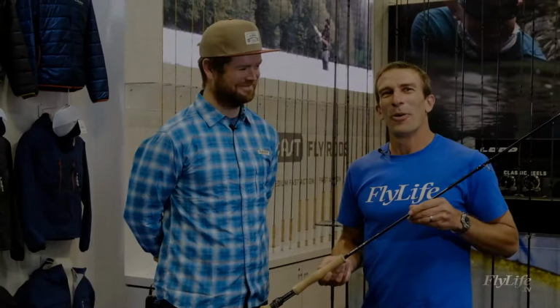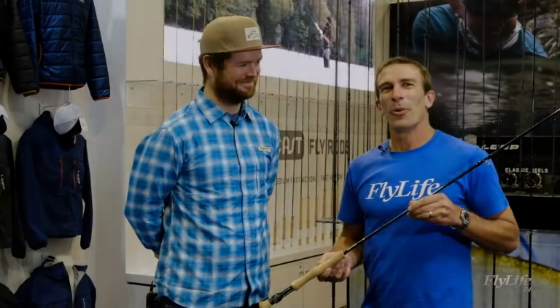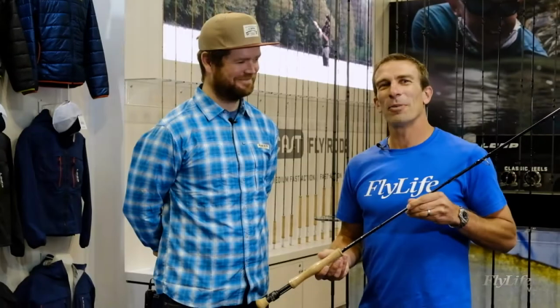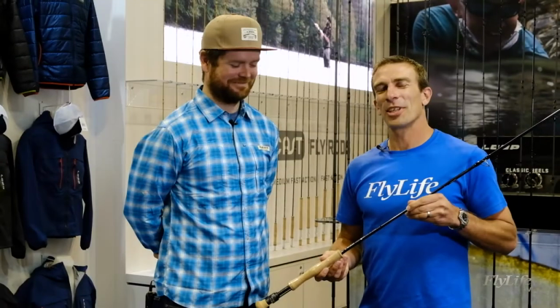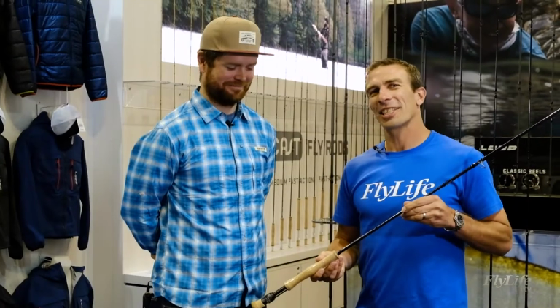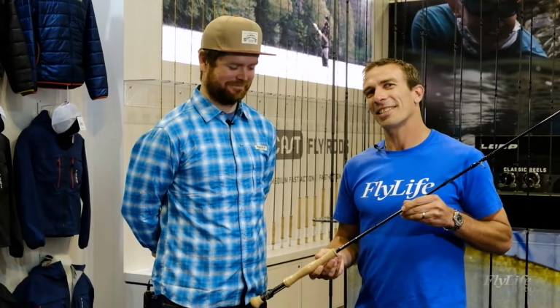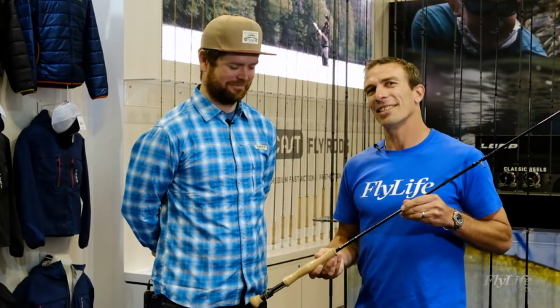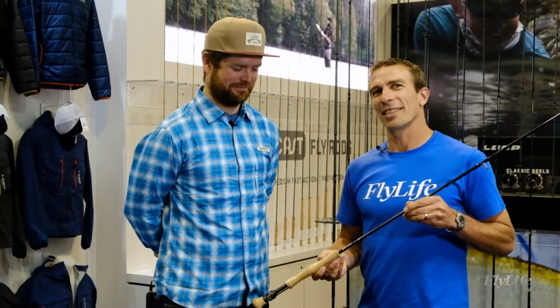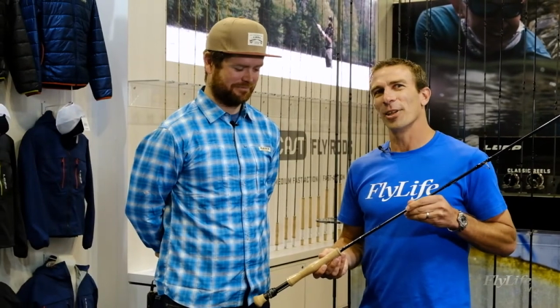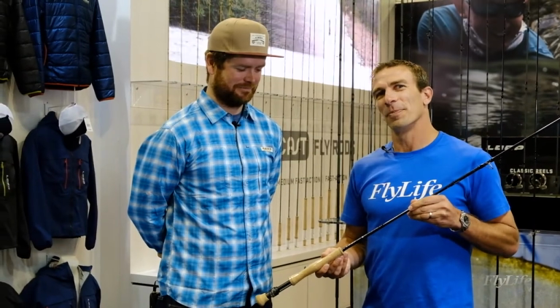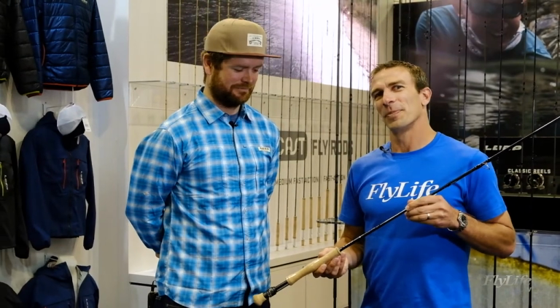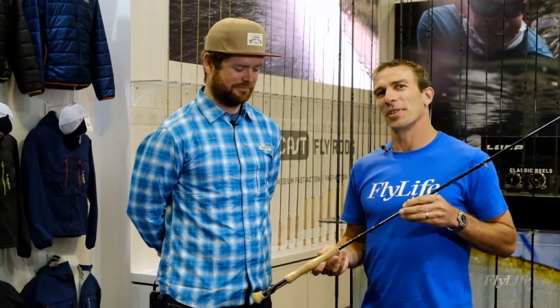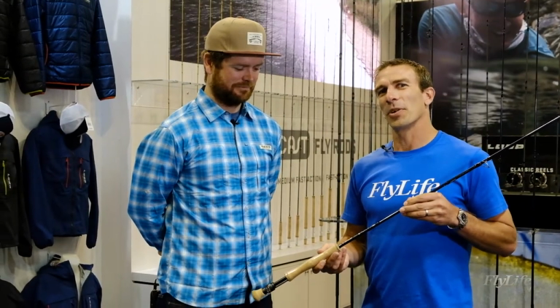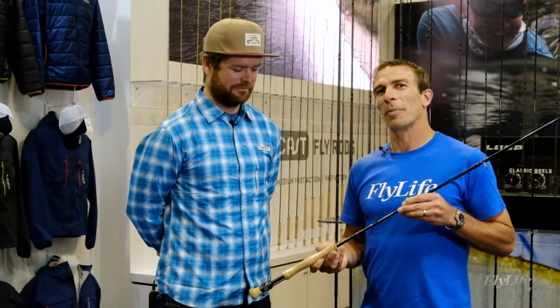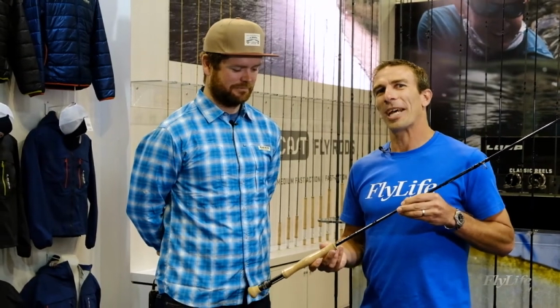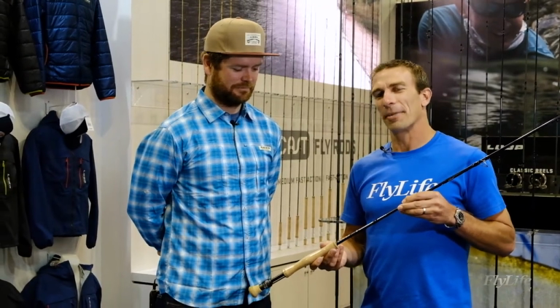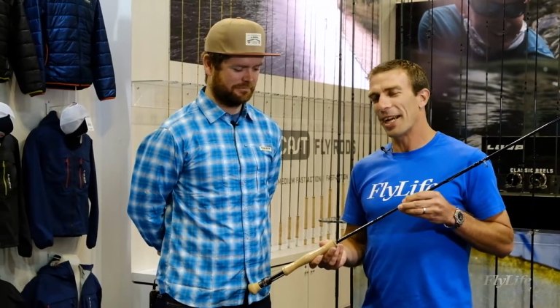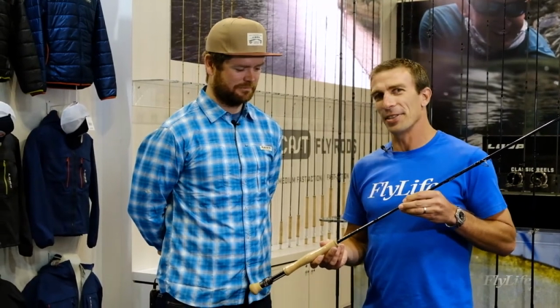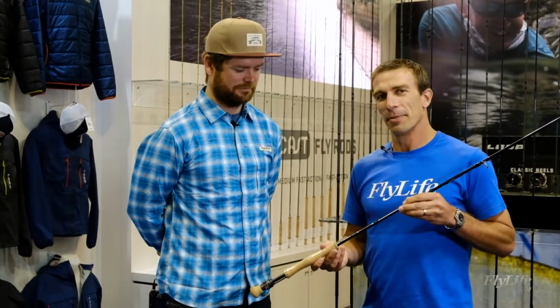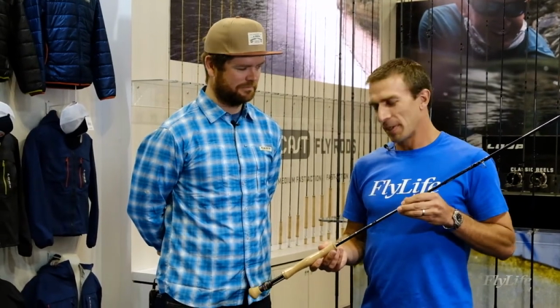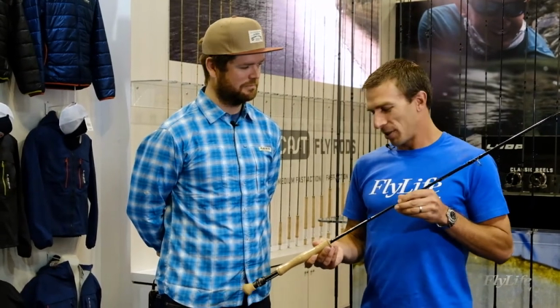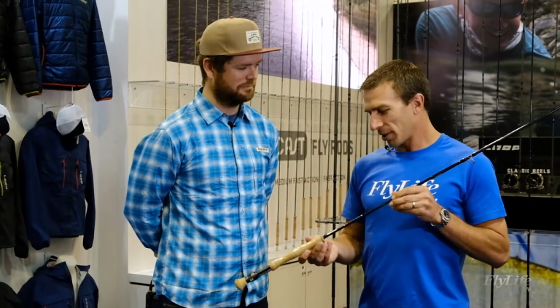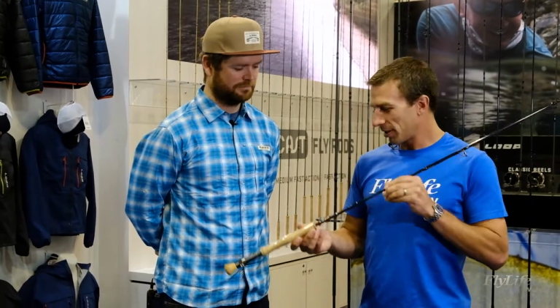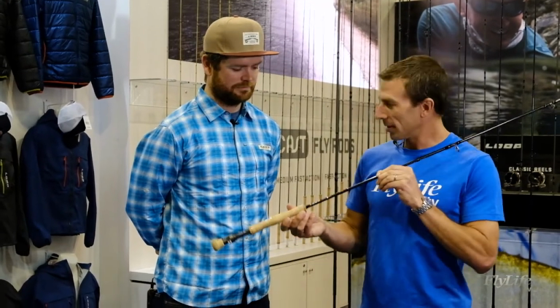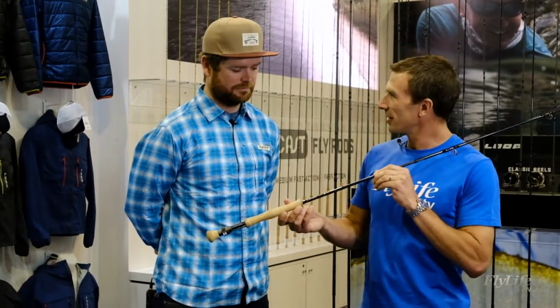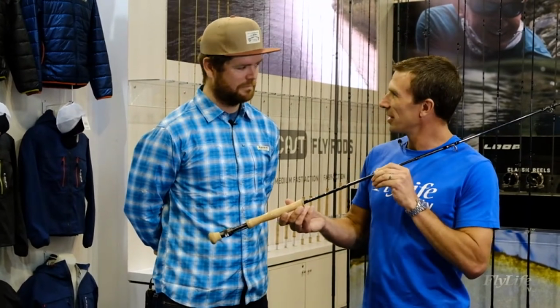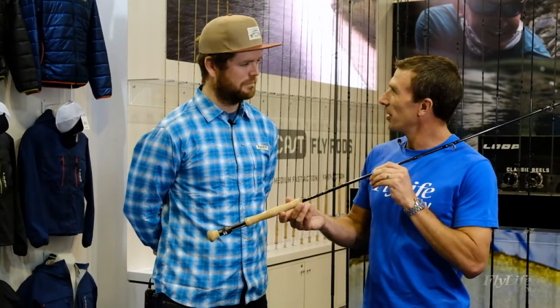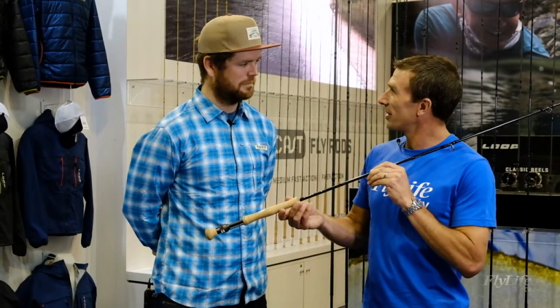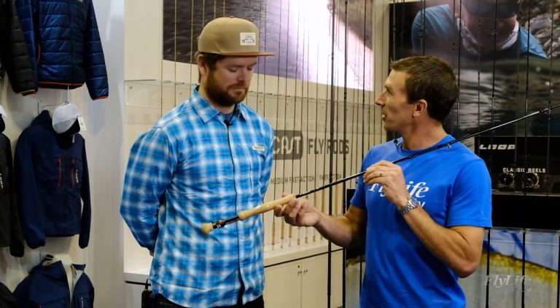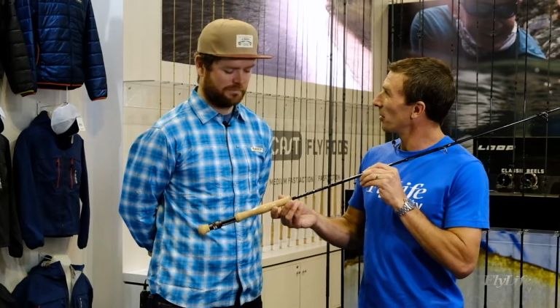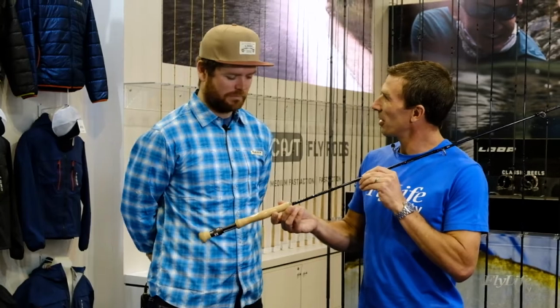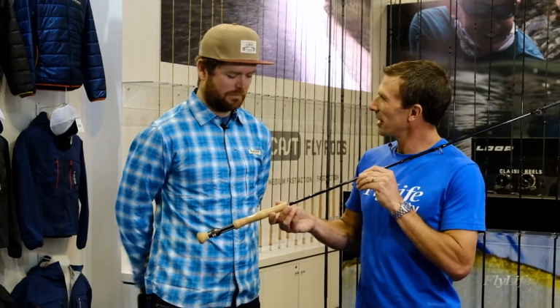We're with Josh Hutchins at Loop to talk about their range. This is the new SW rod, I believe?